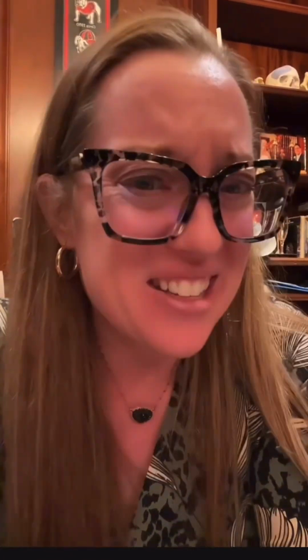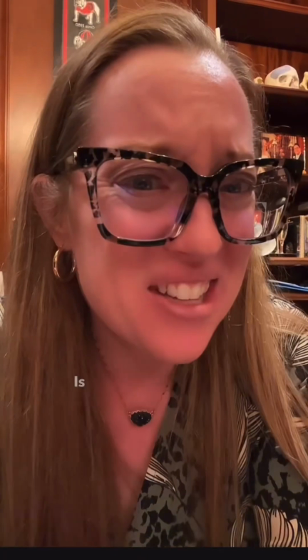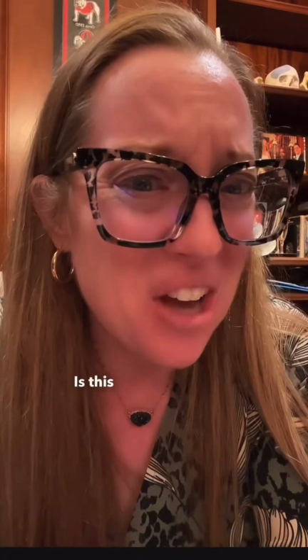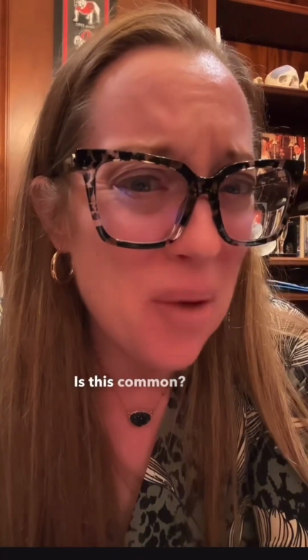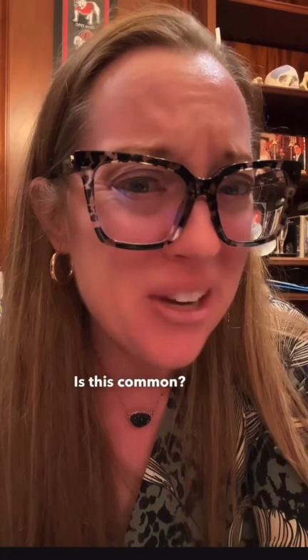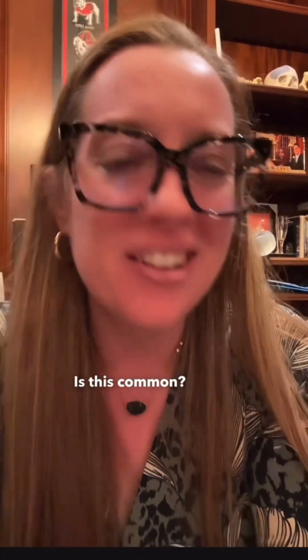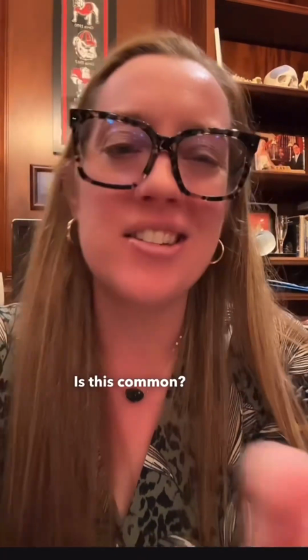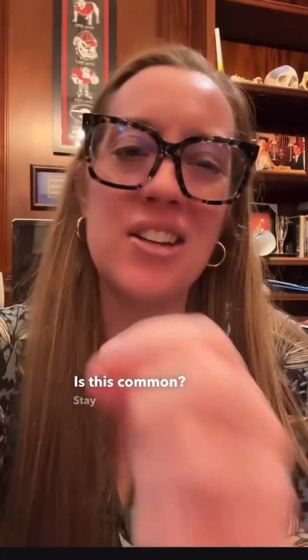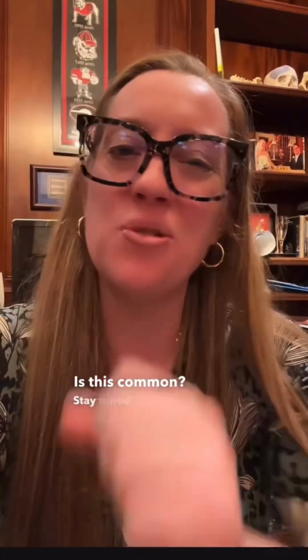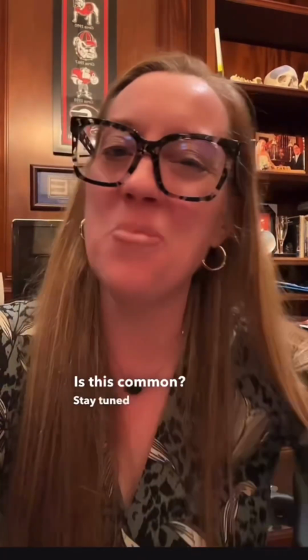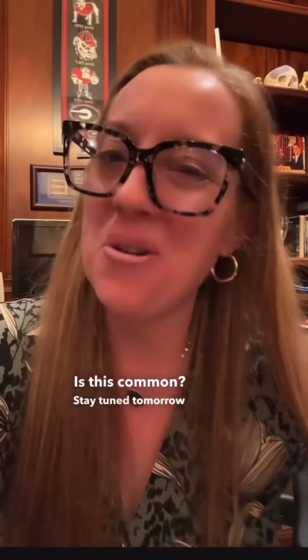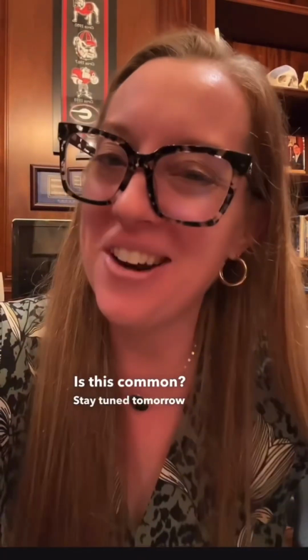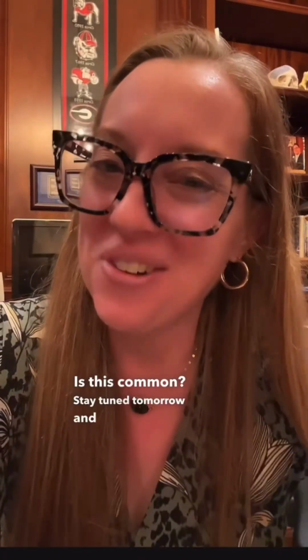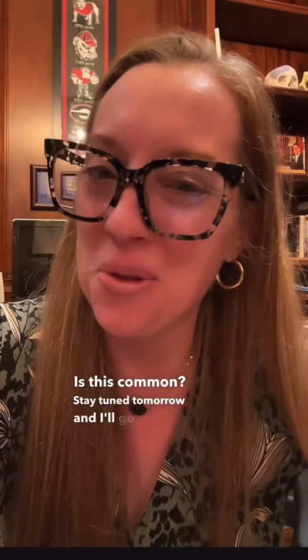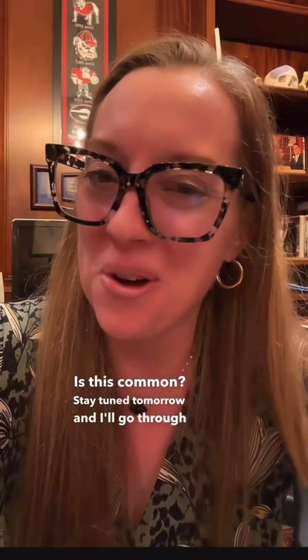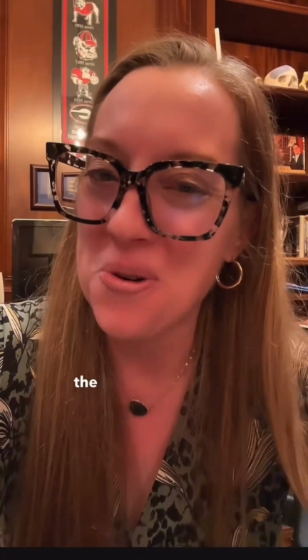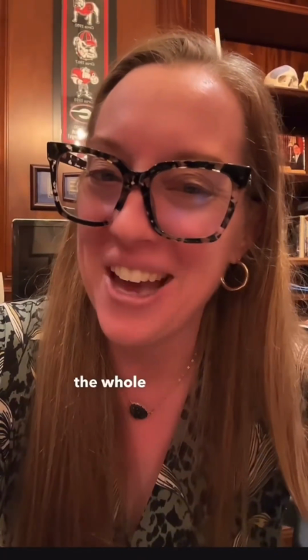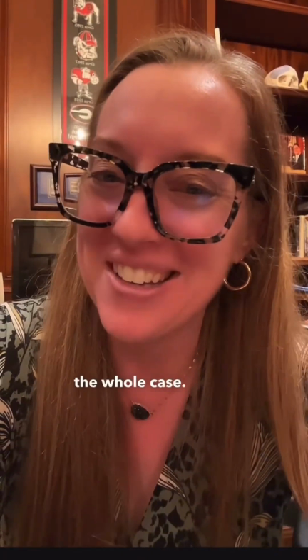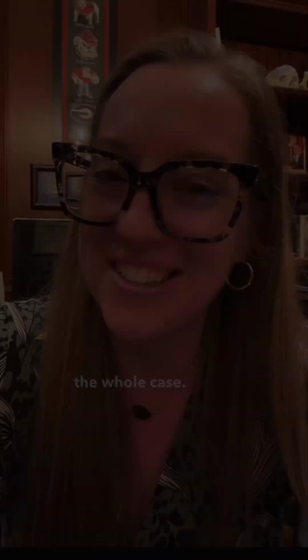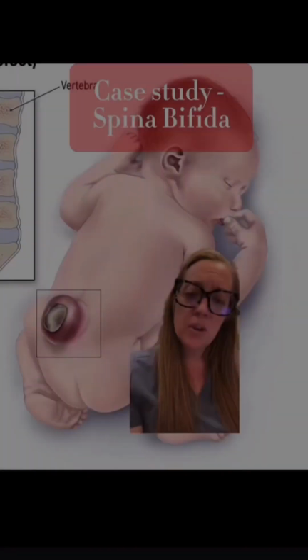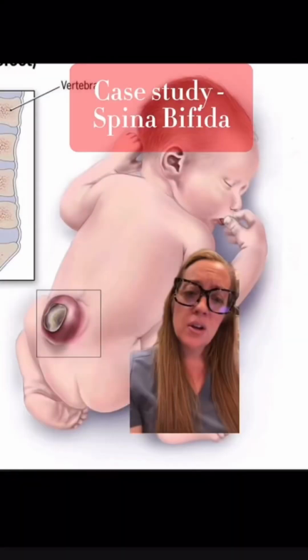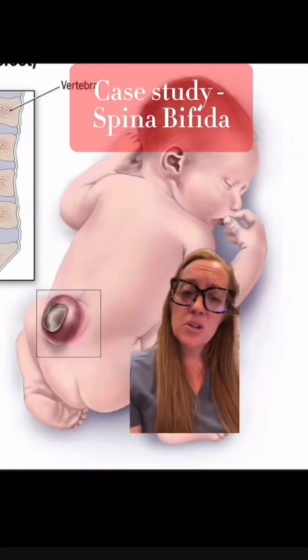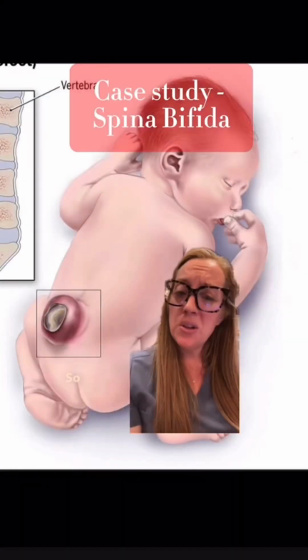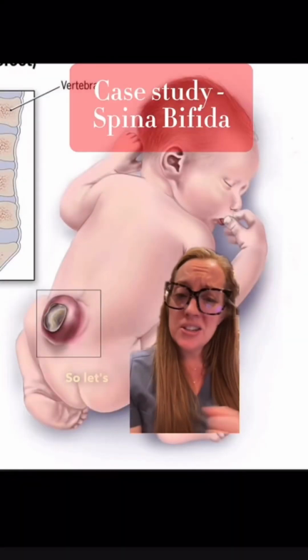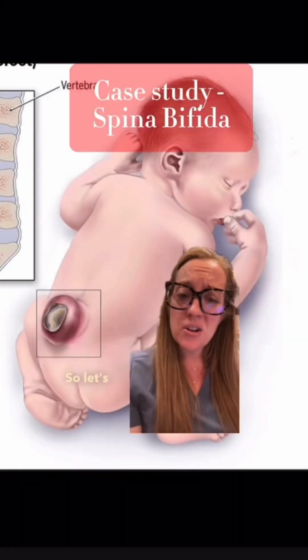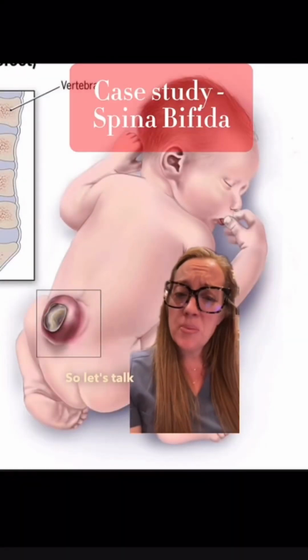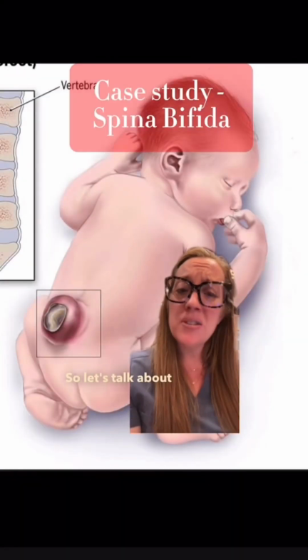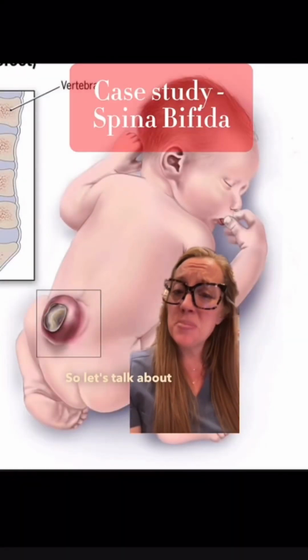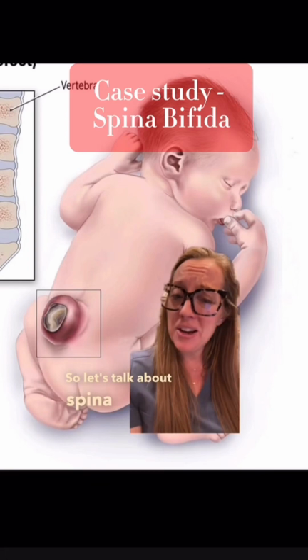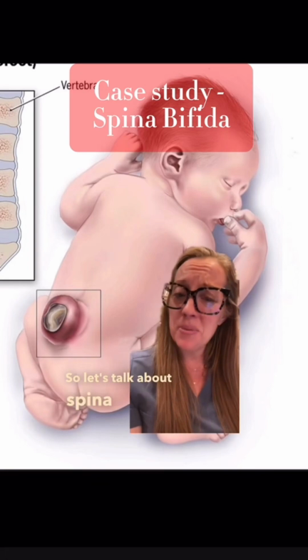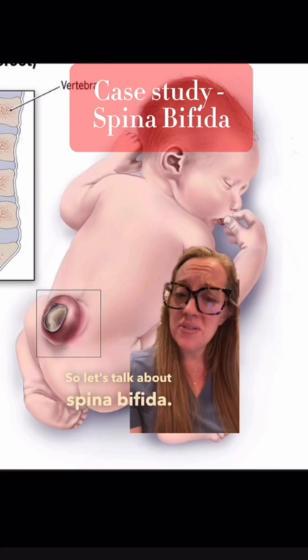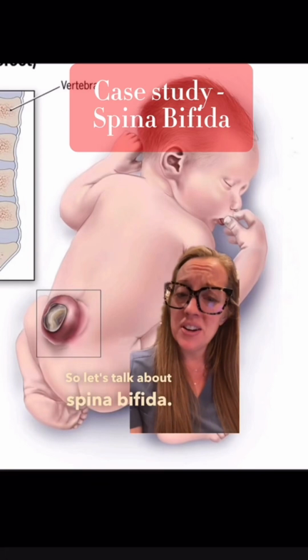Is this common? Stay tuned tomorrow and I'll go through the whole case. So let's talk about spina bifida.